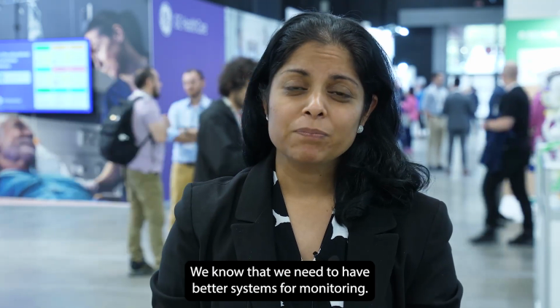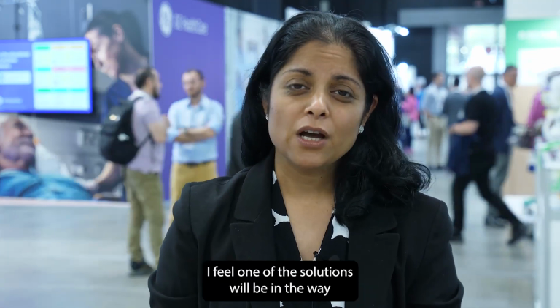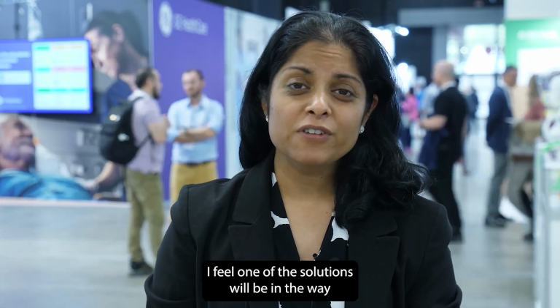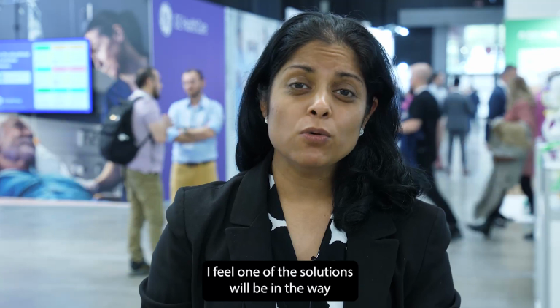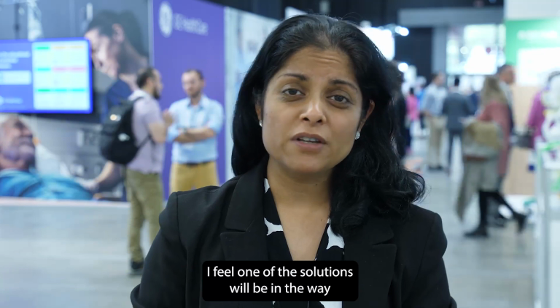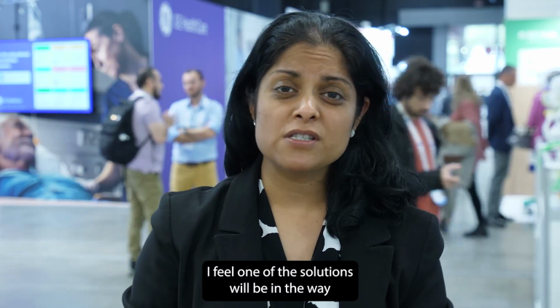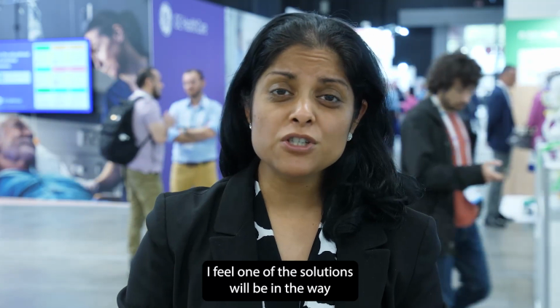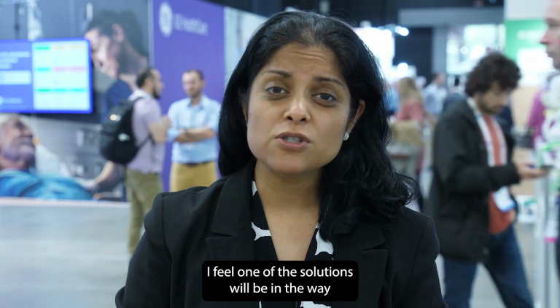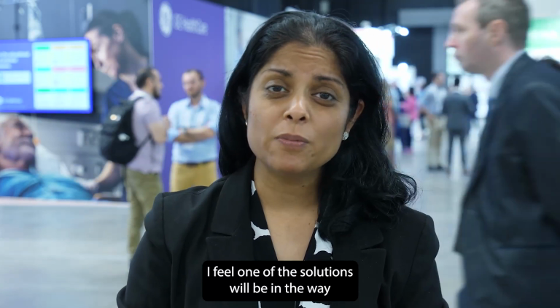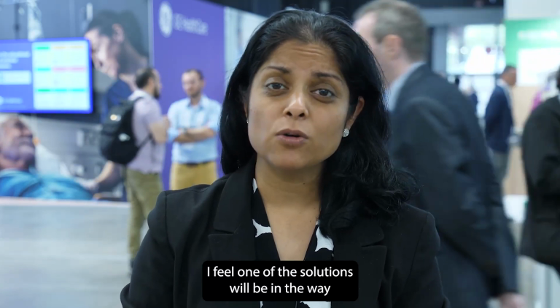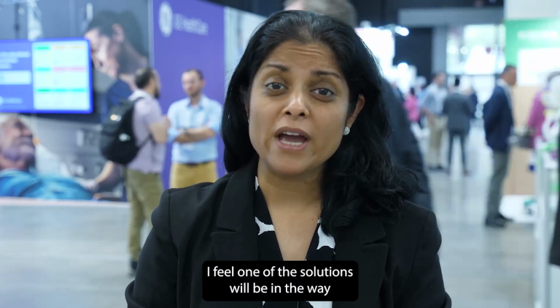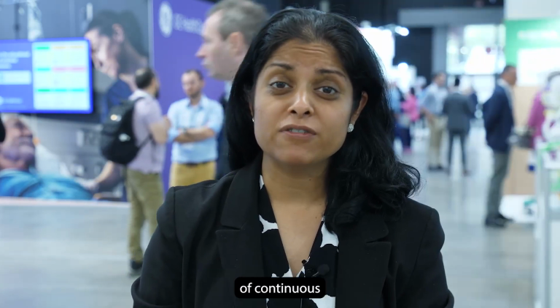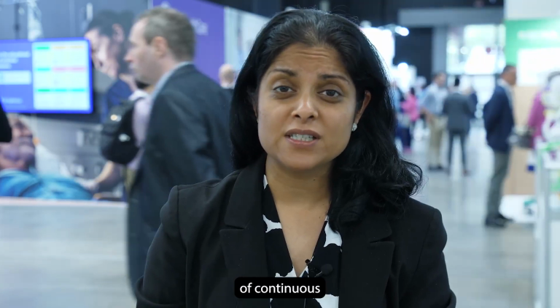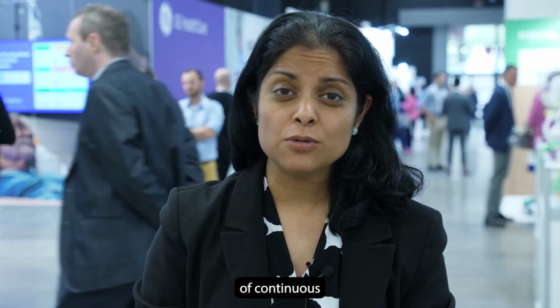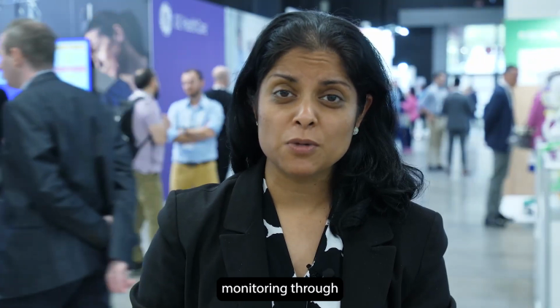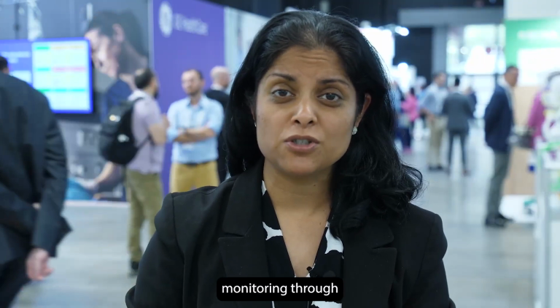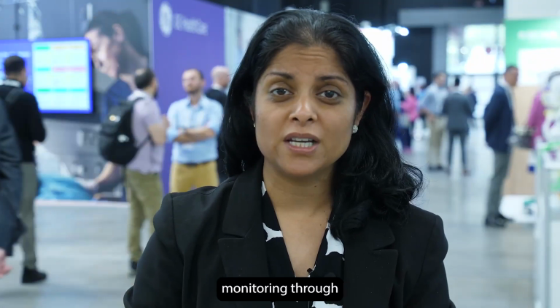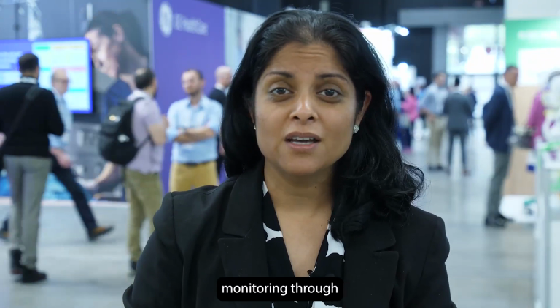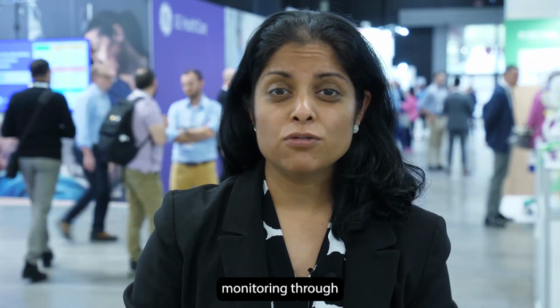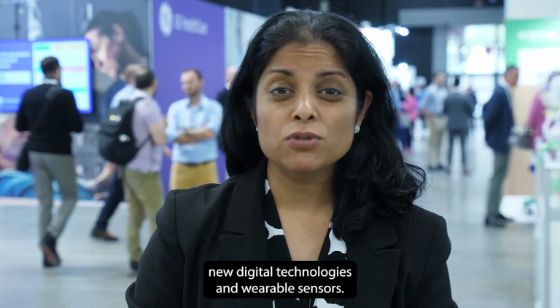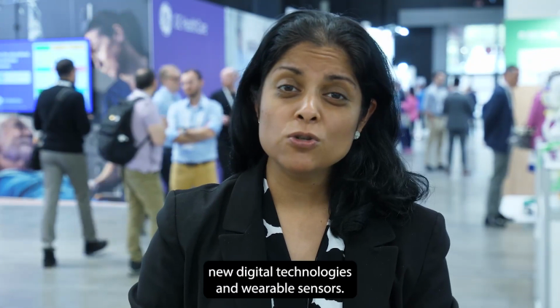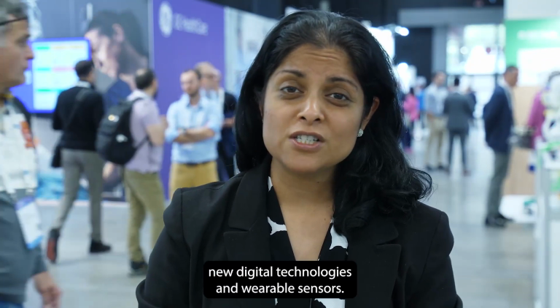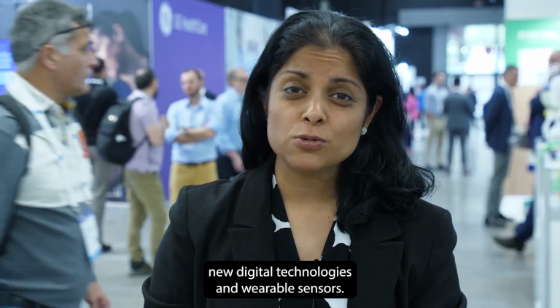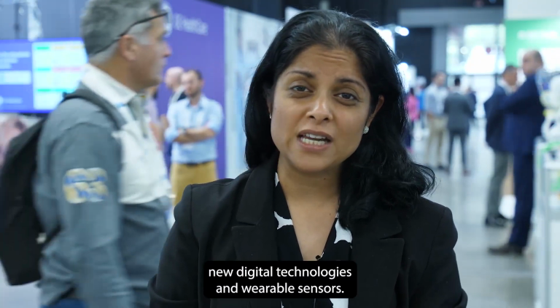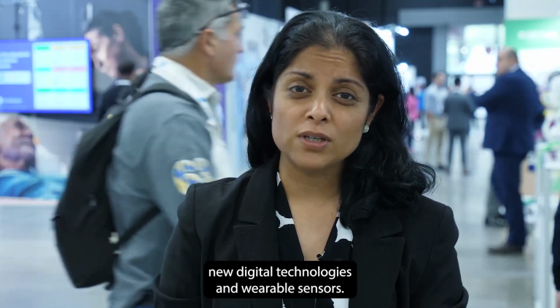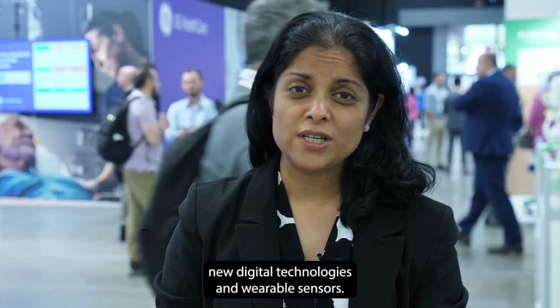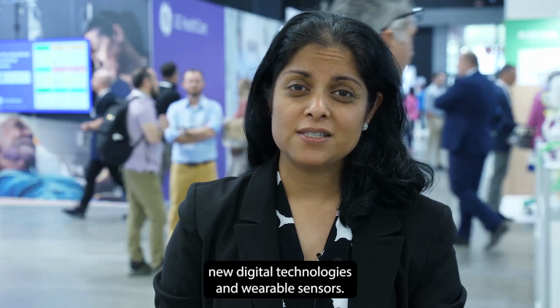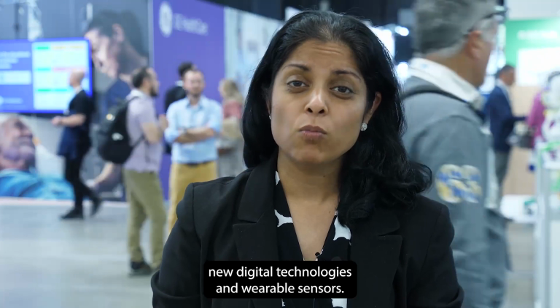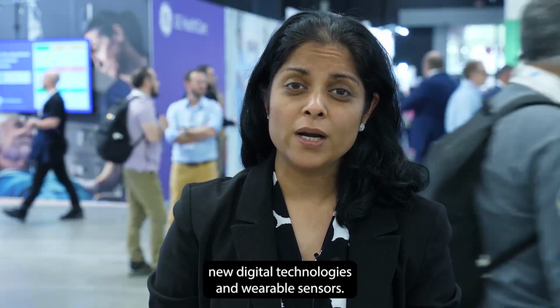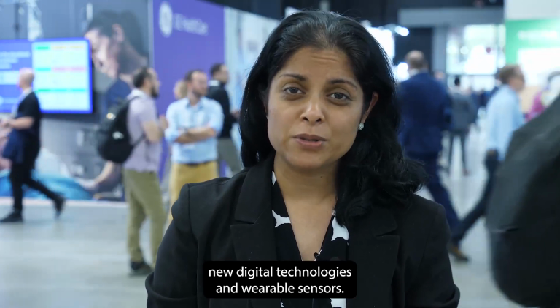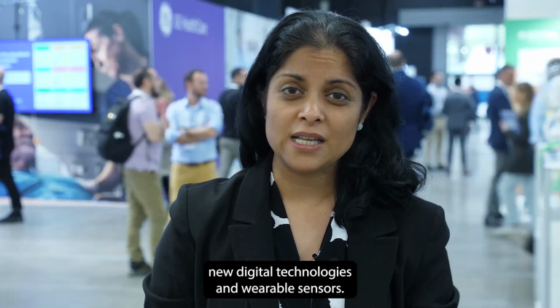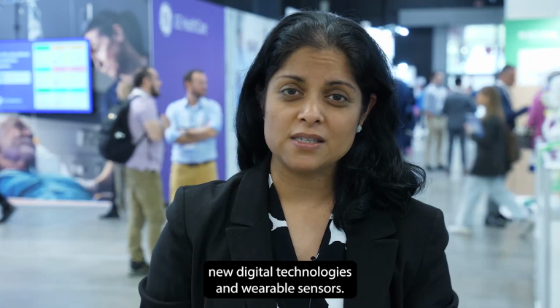I feel one of the solutions will be in the way of continuous monitoring through new digital technologies and wearable sensors.